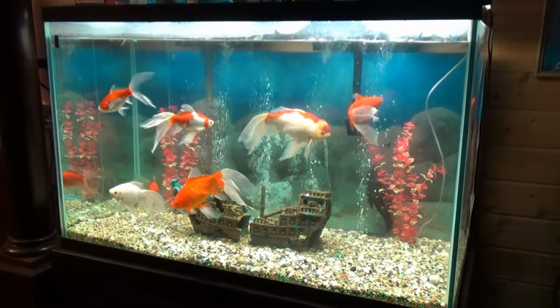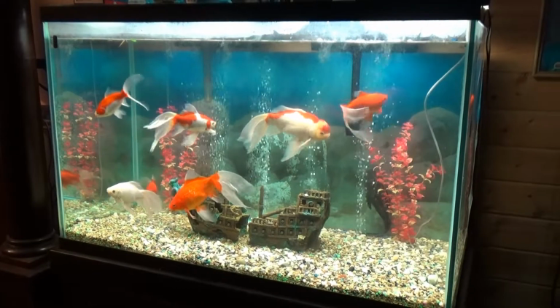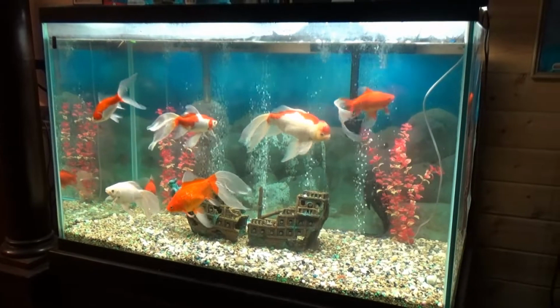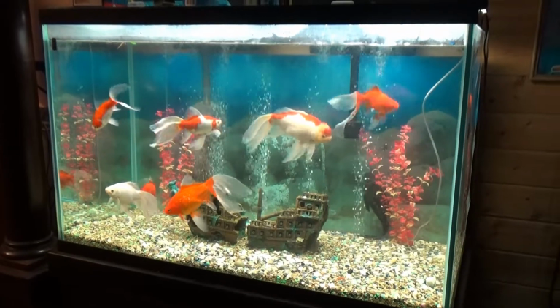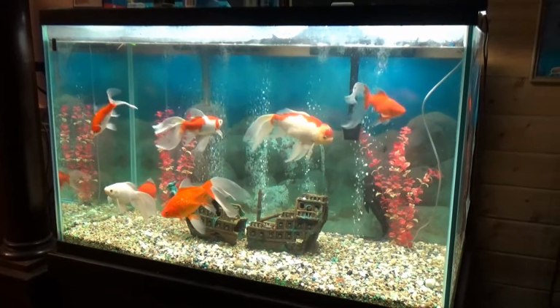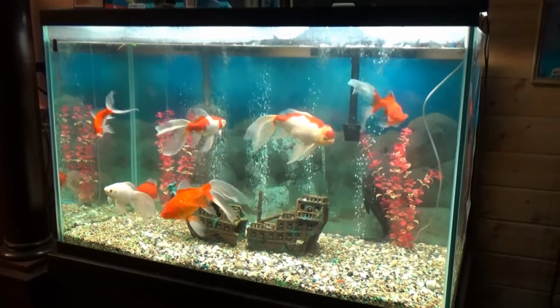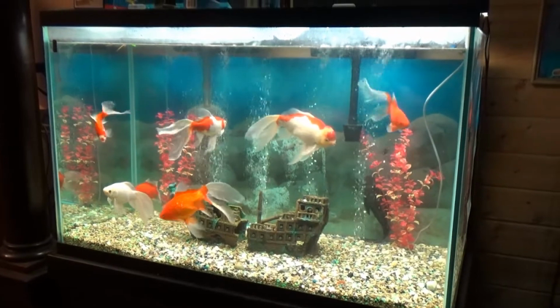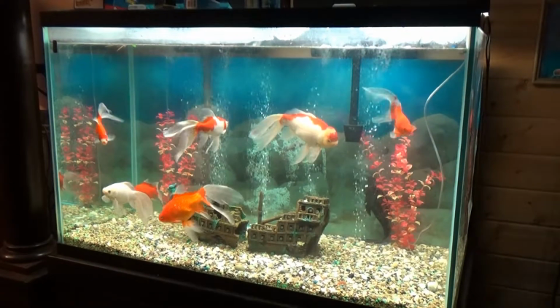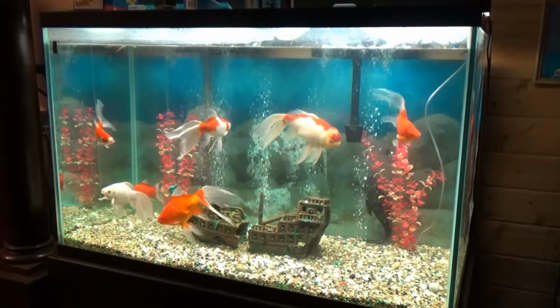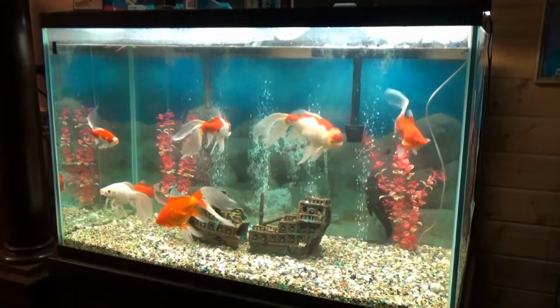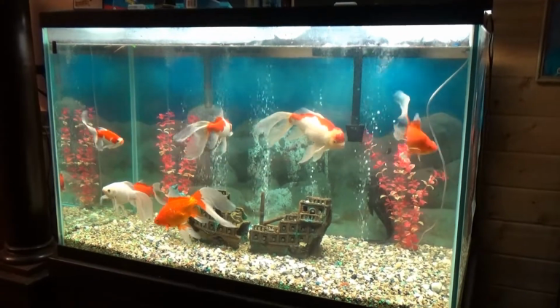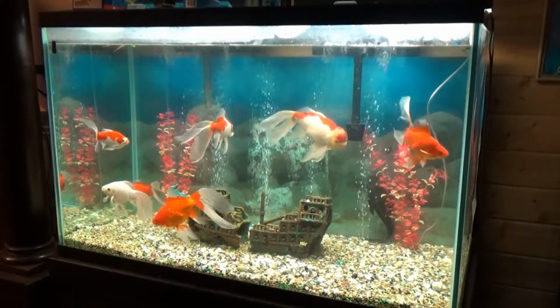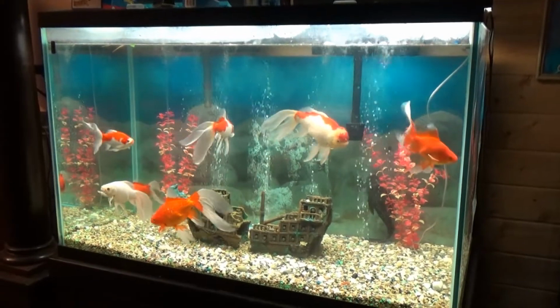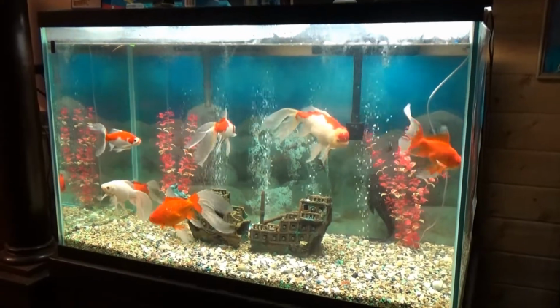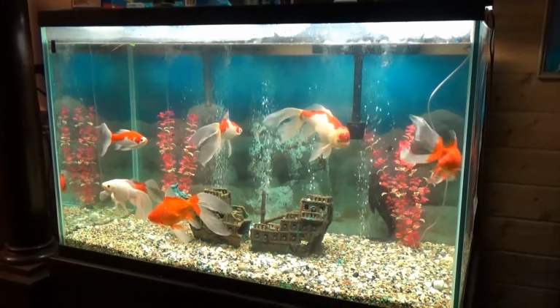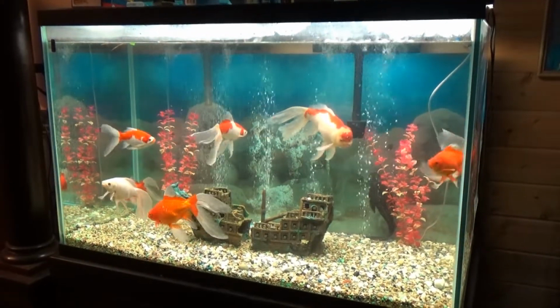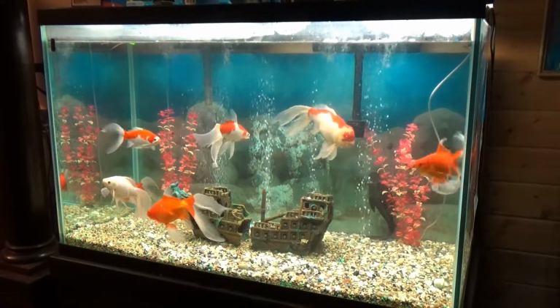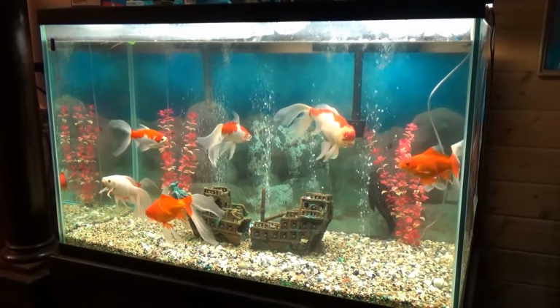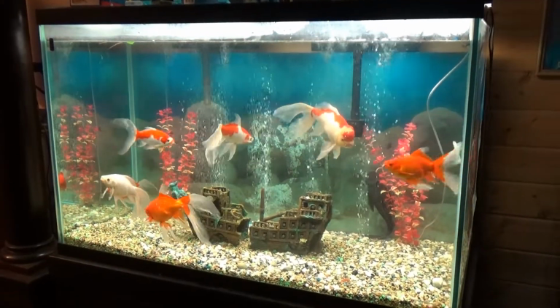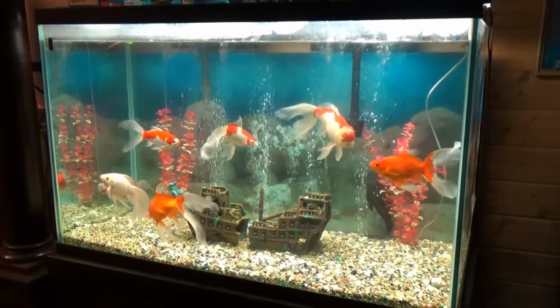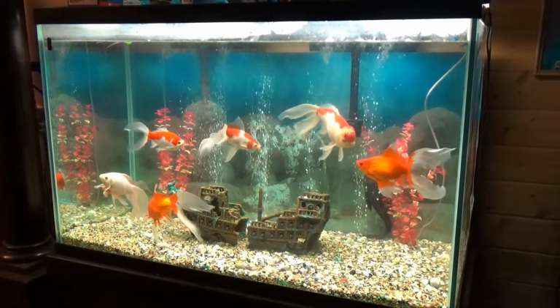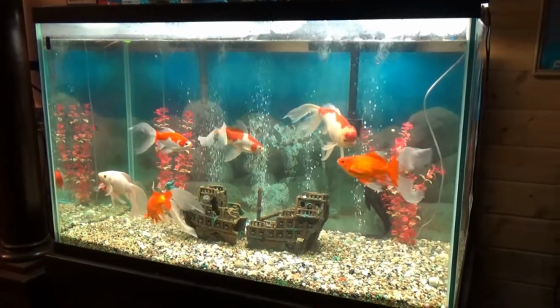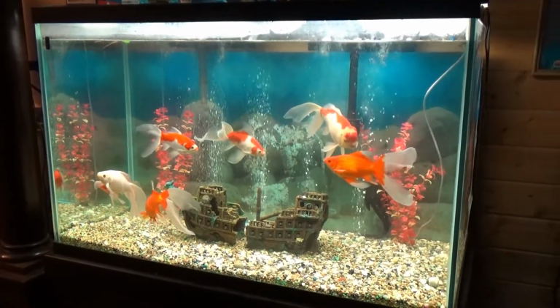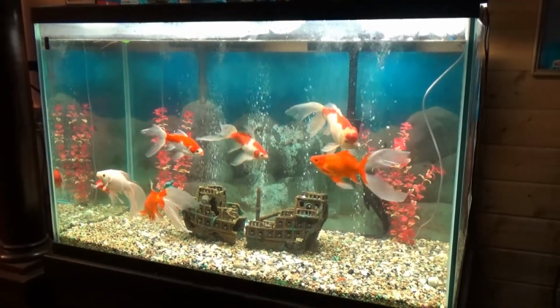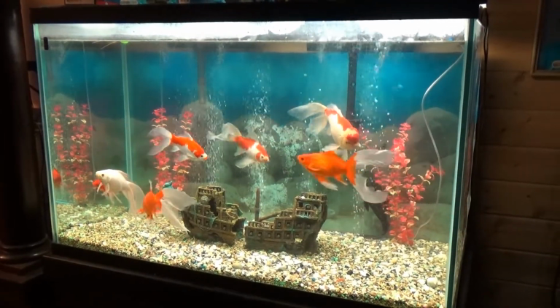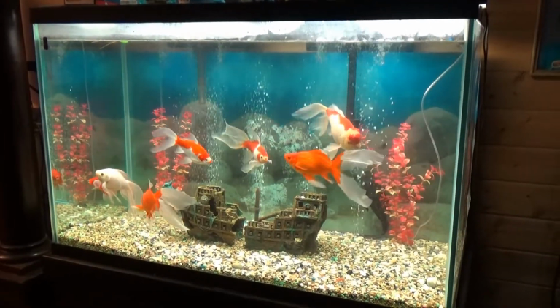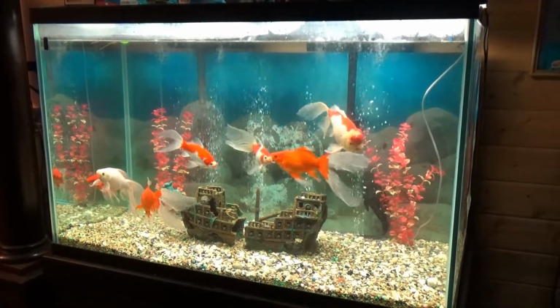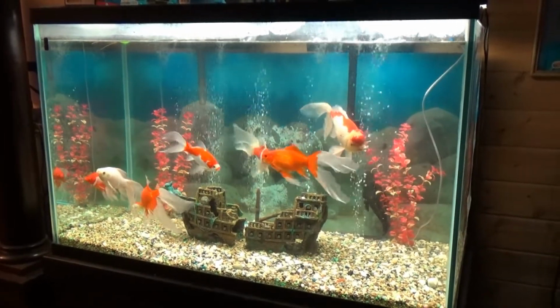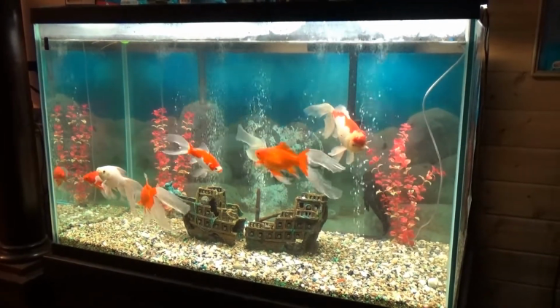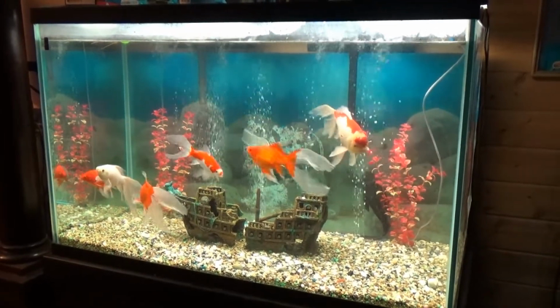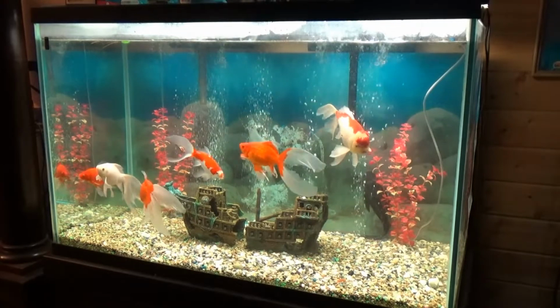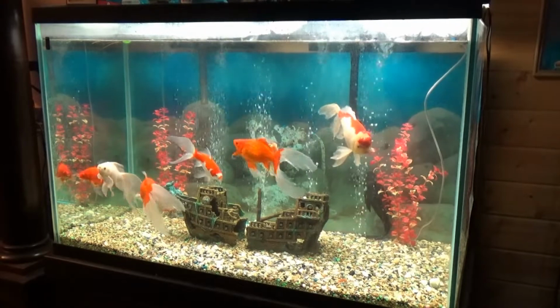And here's my big aquarium upstairs. Okay guys, thanks for watching.